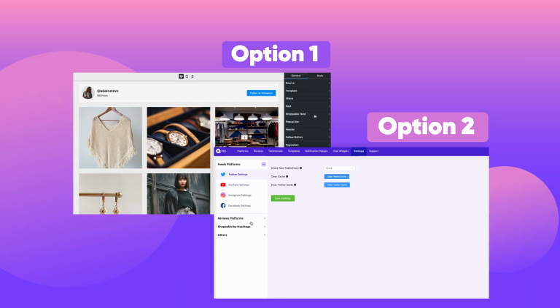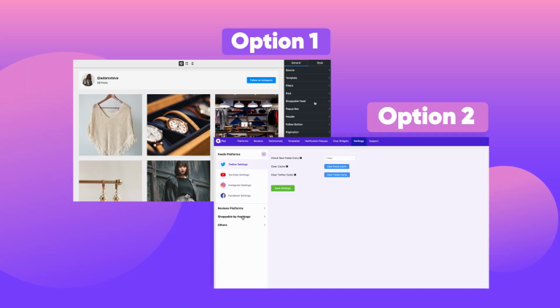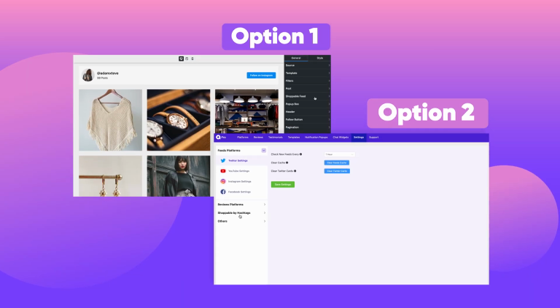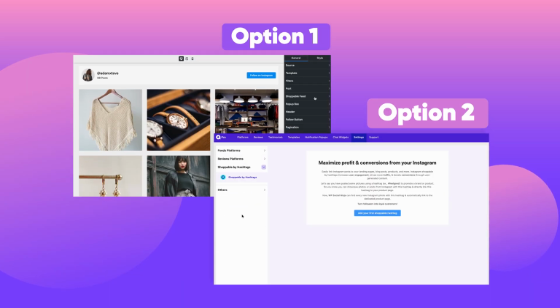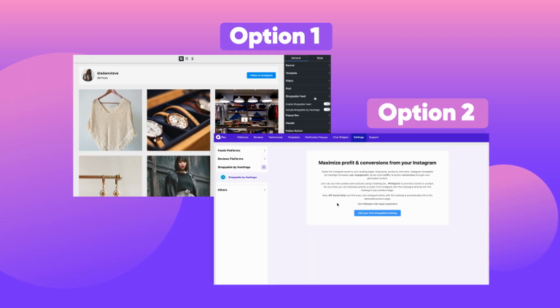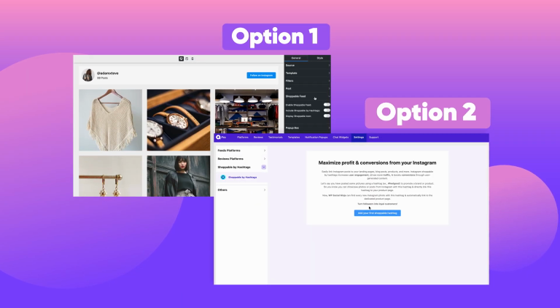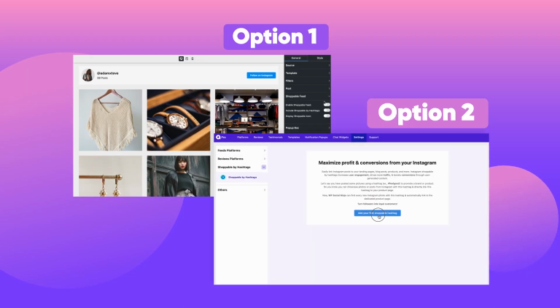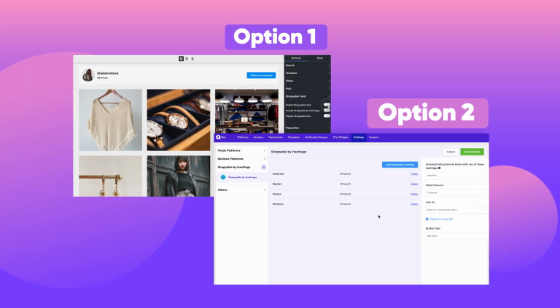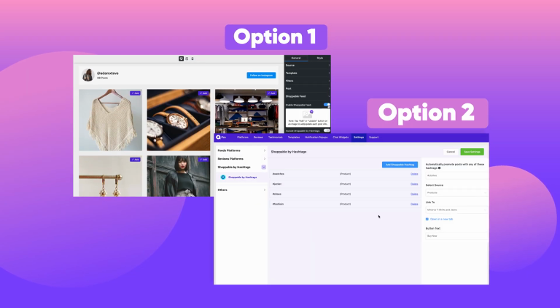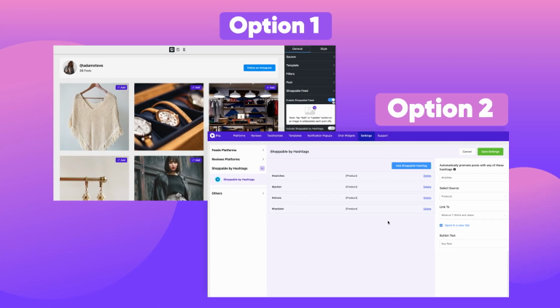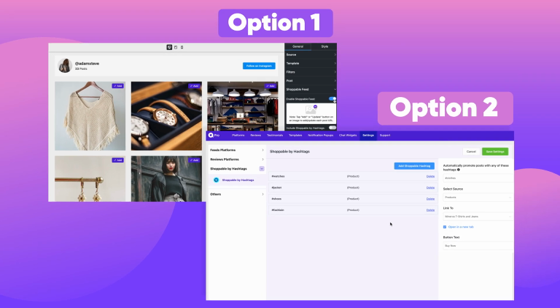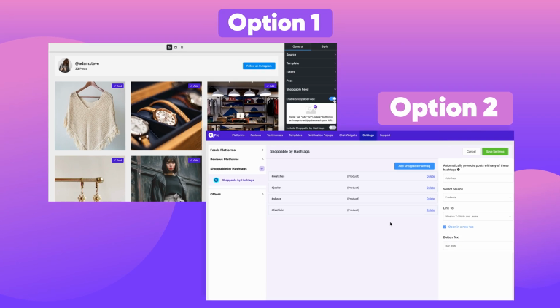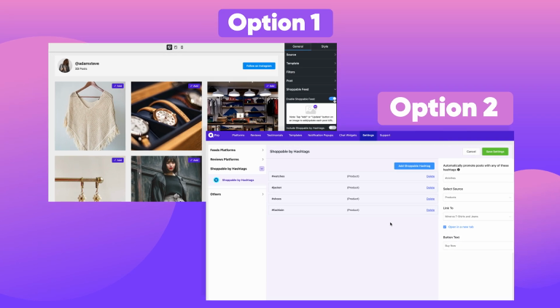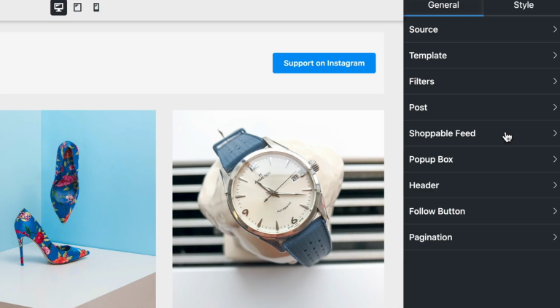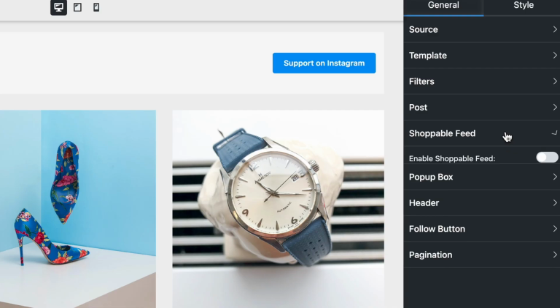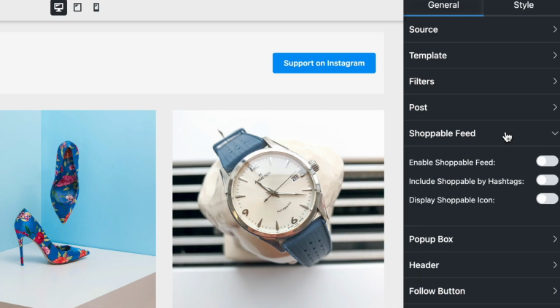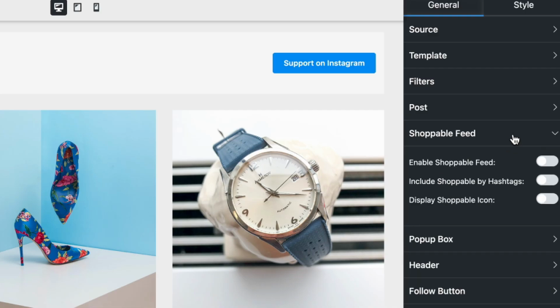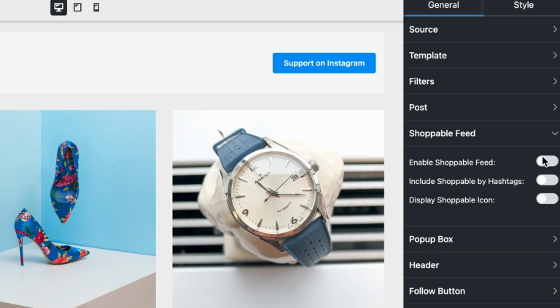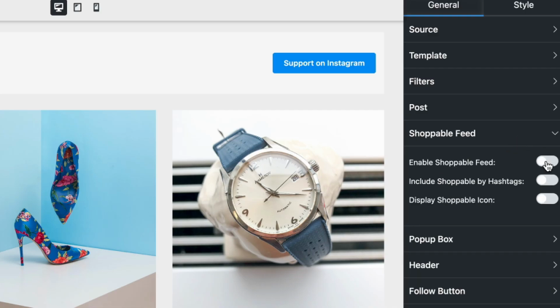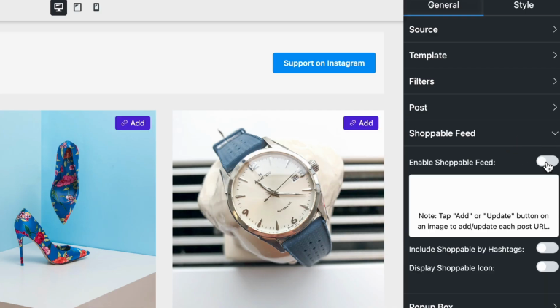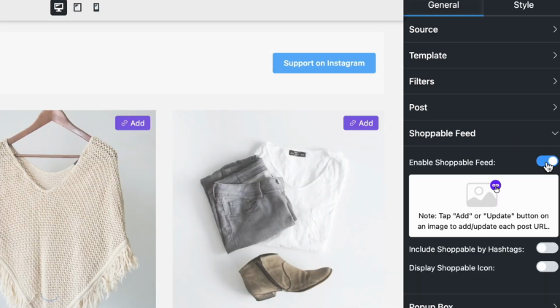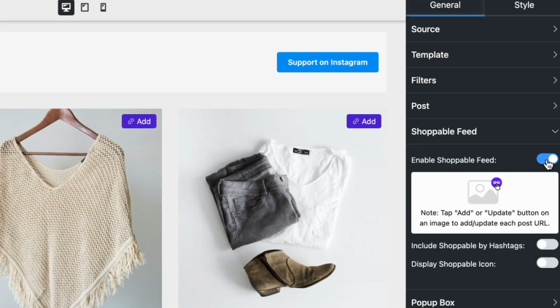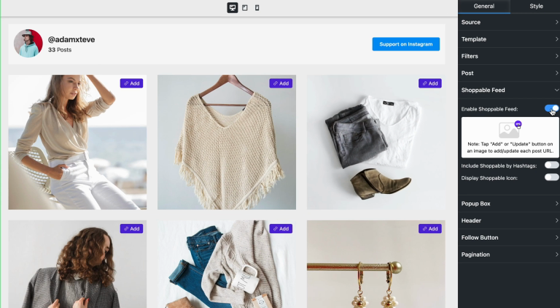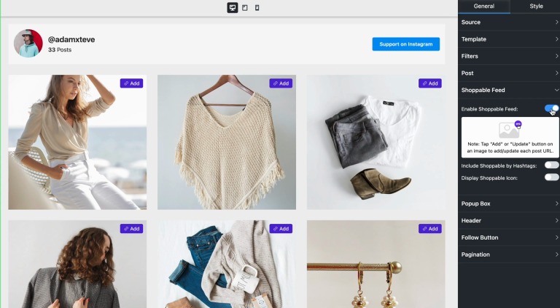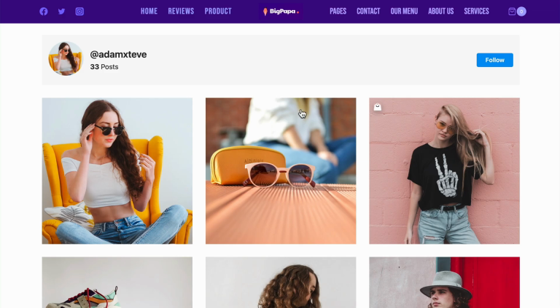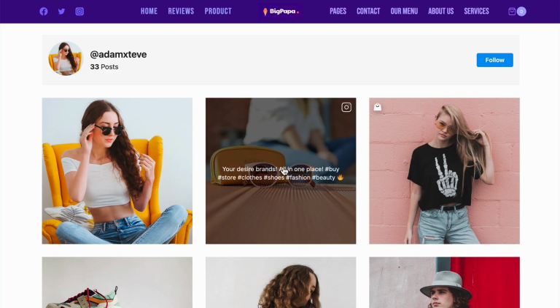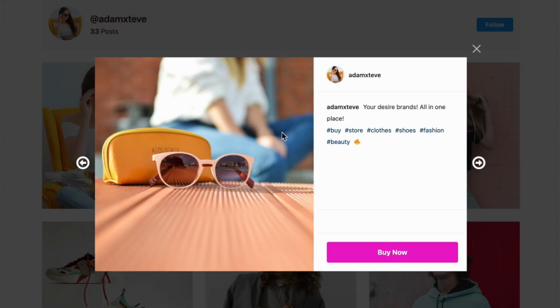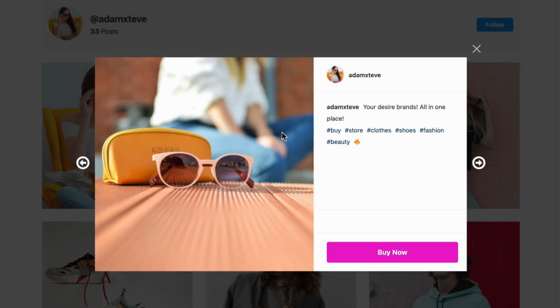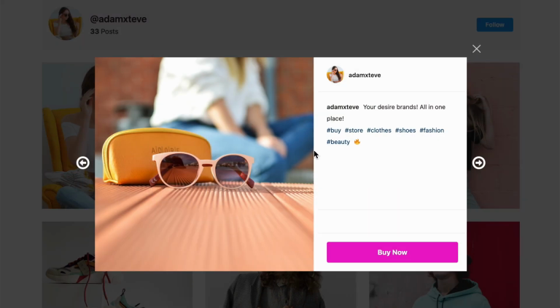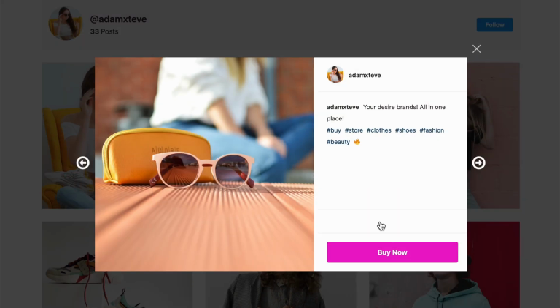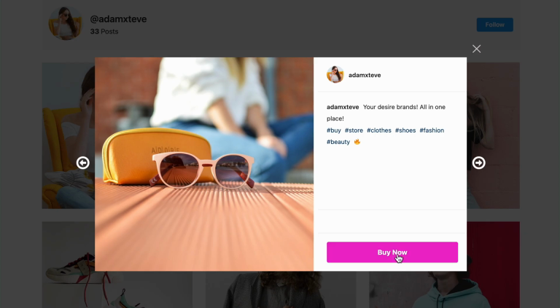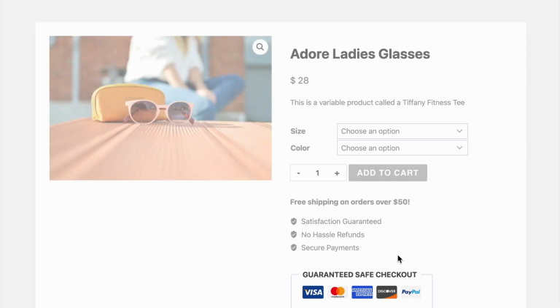From here, you'll get two options to configure your shoppable feed. Add shoppable feeds inside an Instagram feed template and enjoy the smoothest shopping experience.